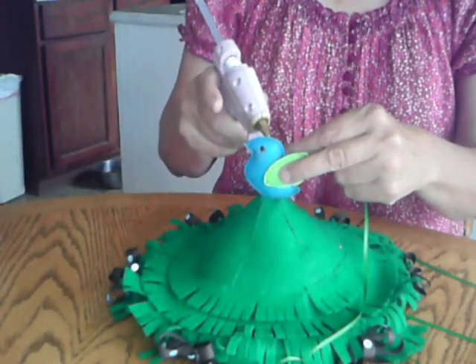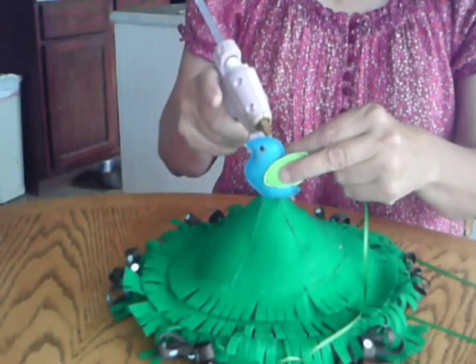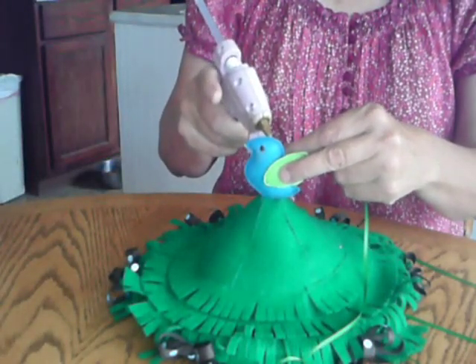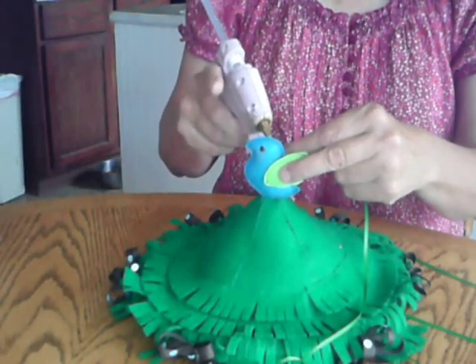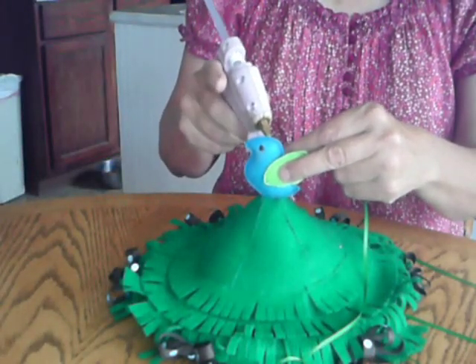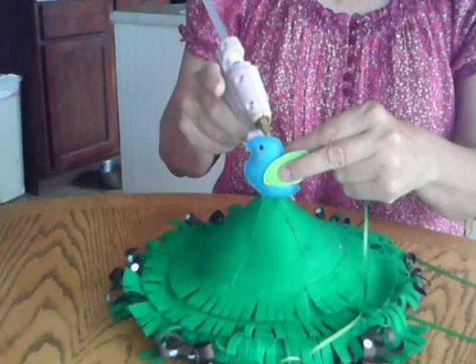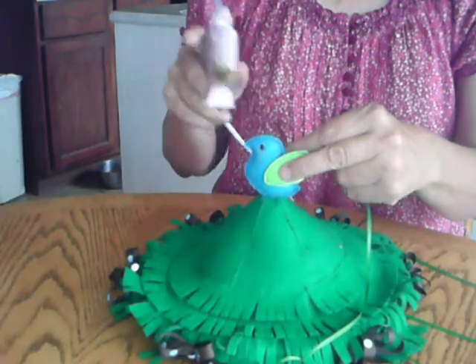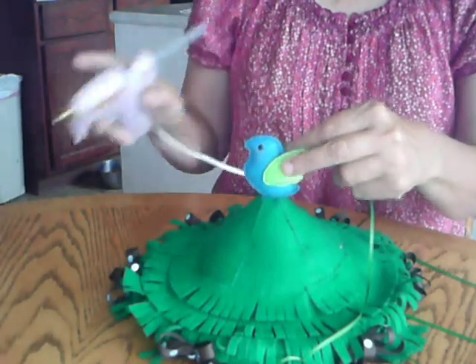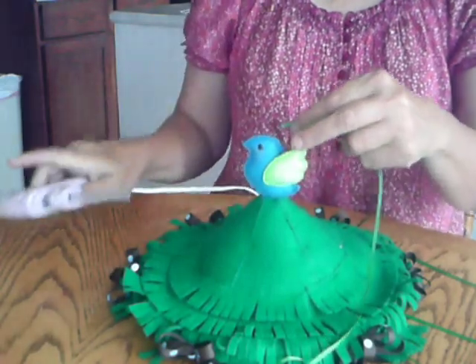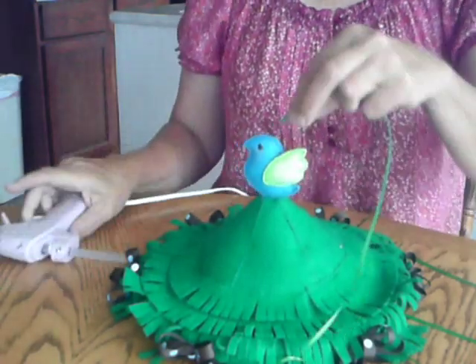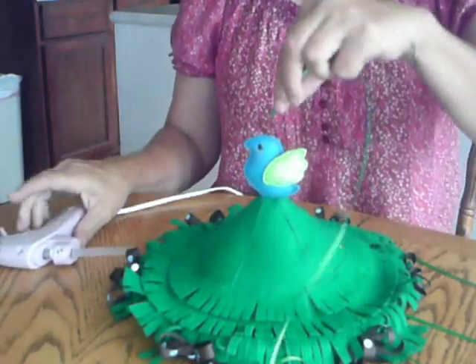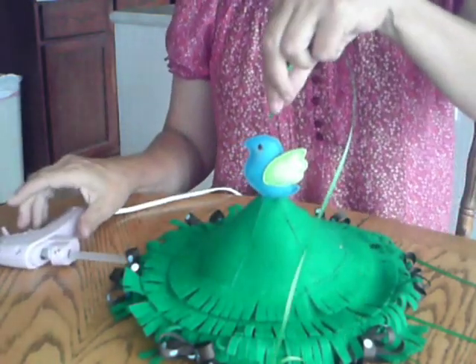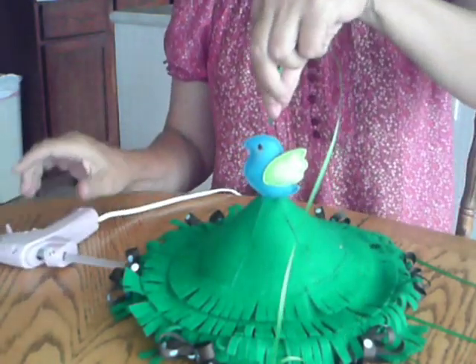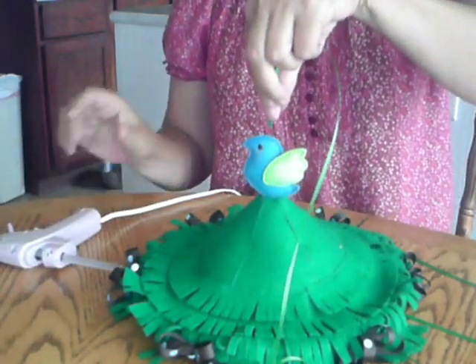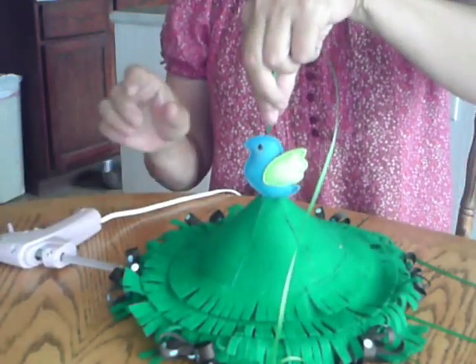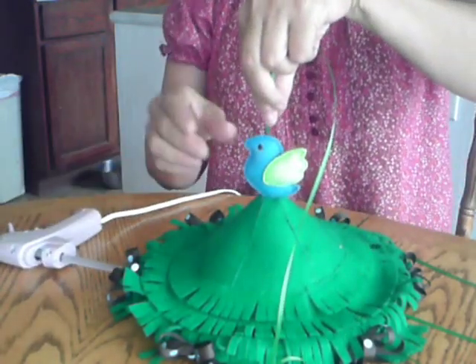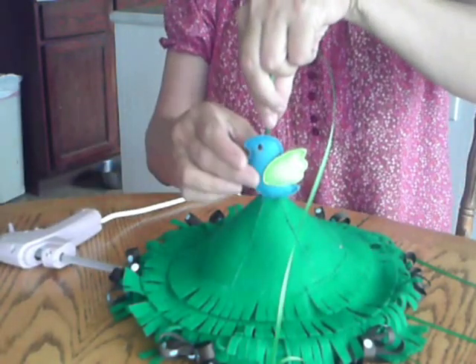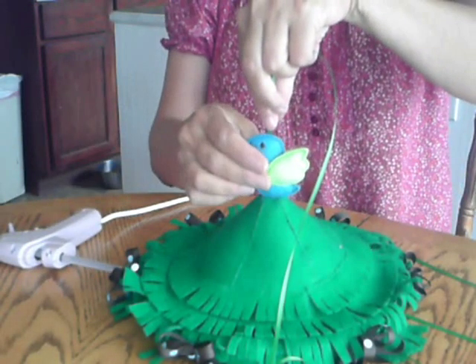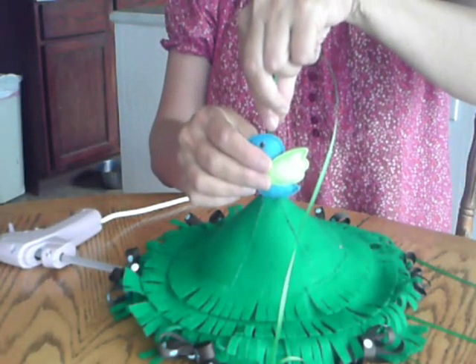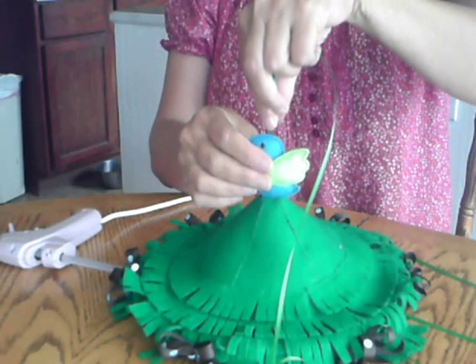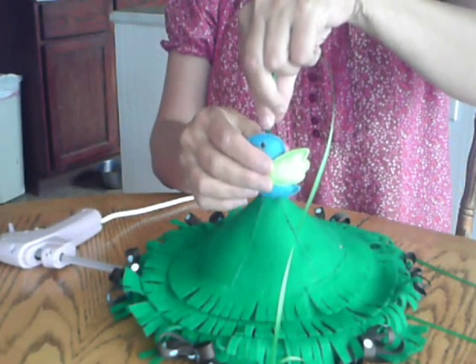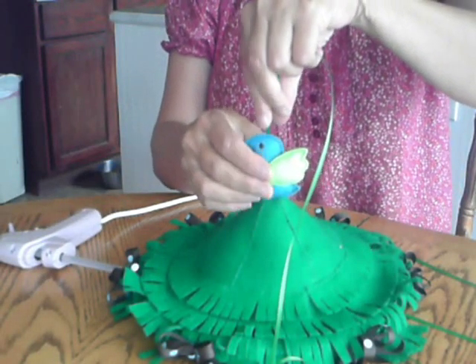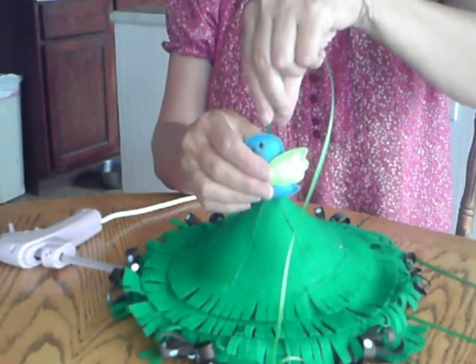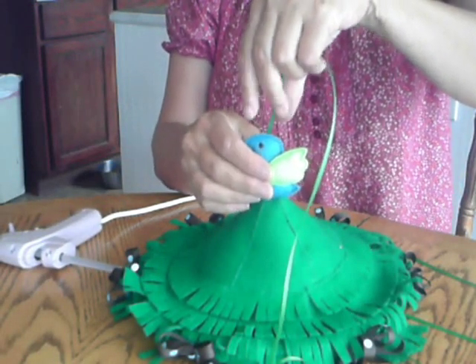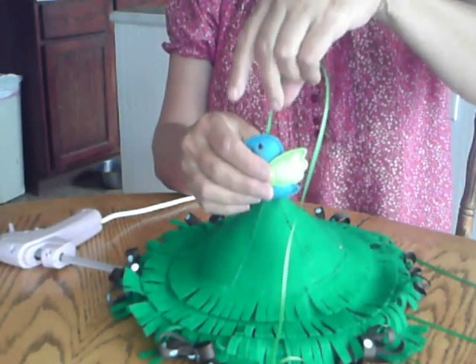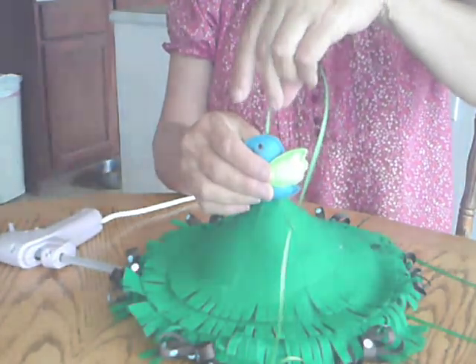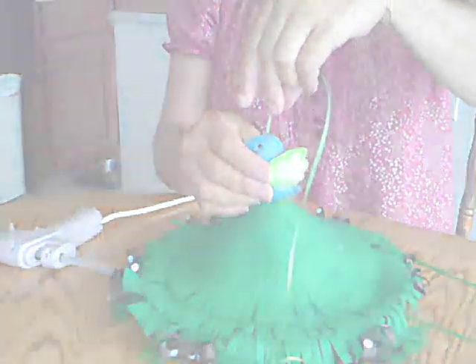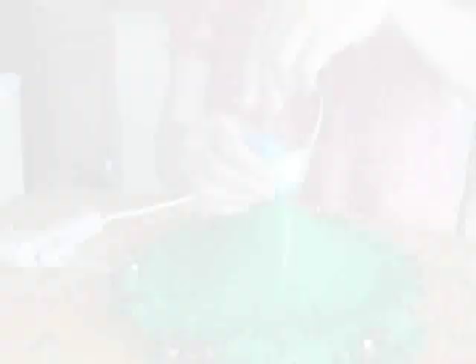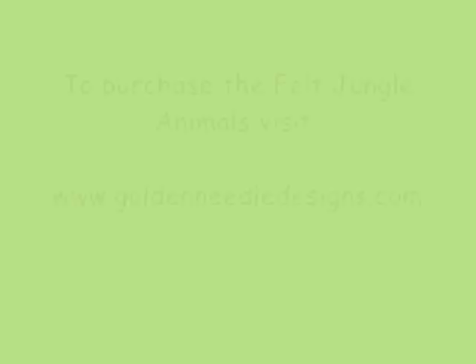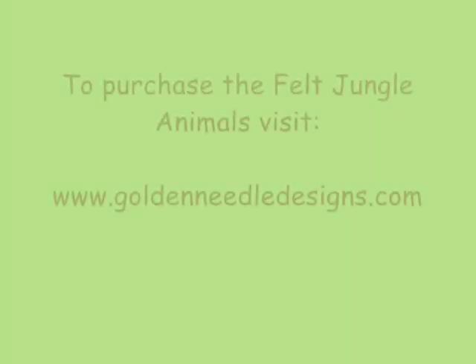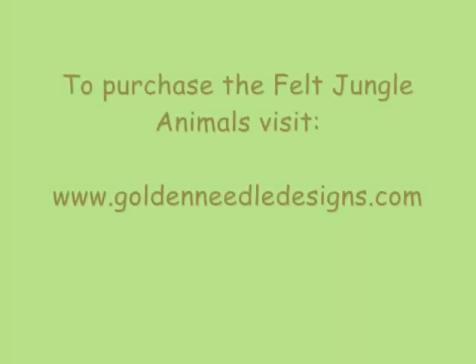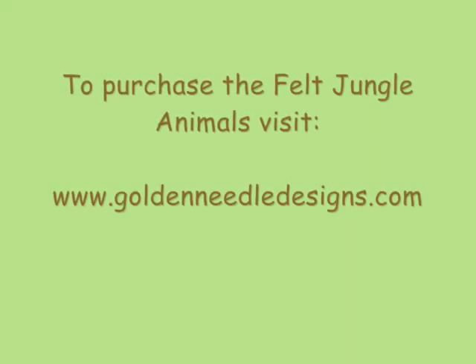Then that's it. We hope you've enjoyed this video. Don't forget to visit us at Golden Needle Designs.